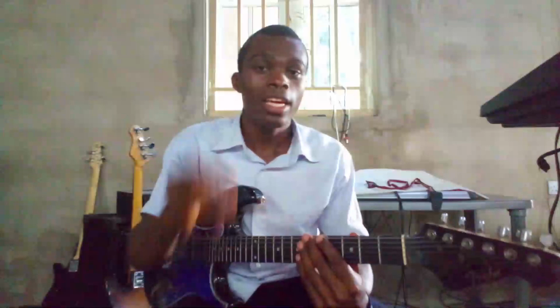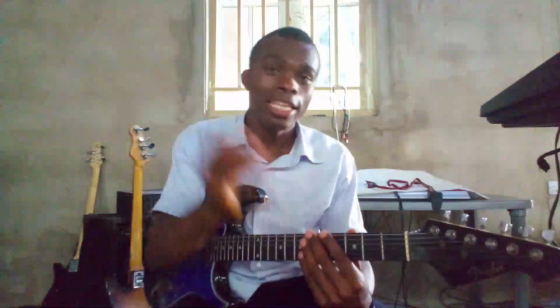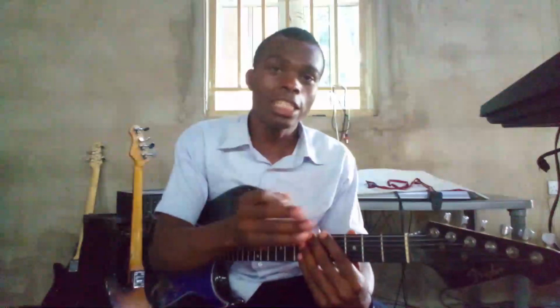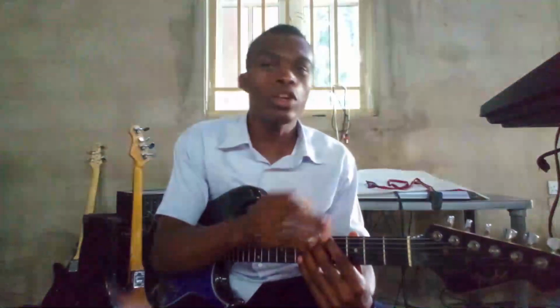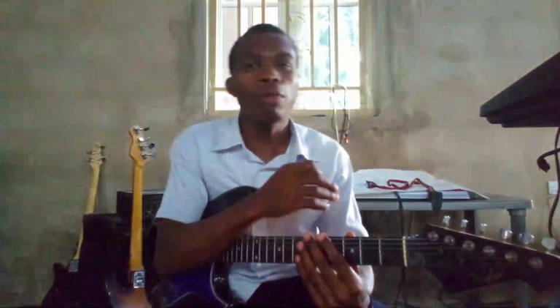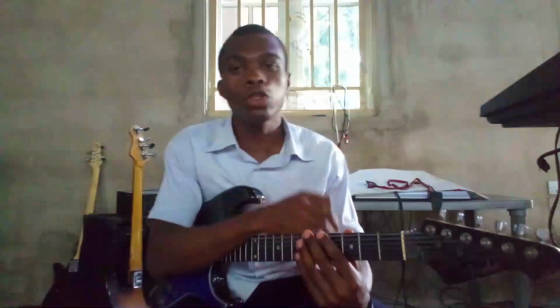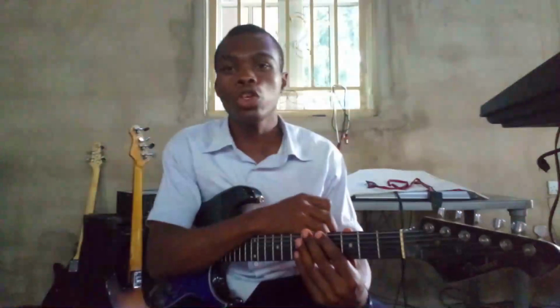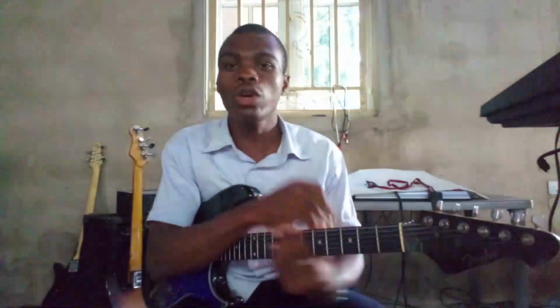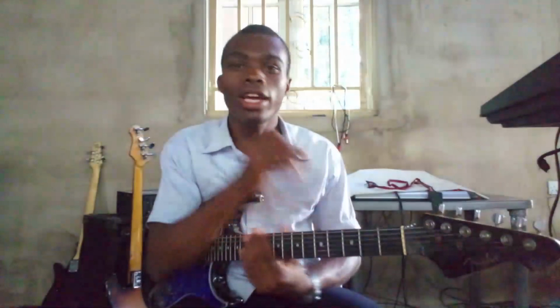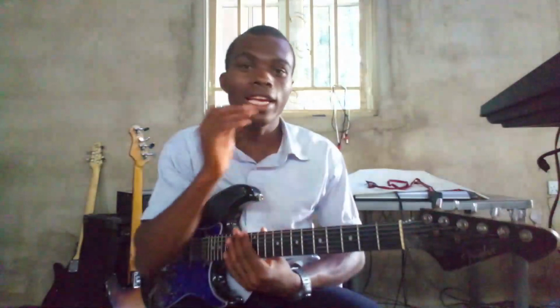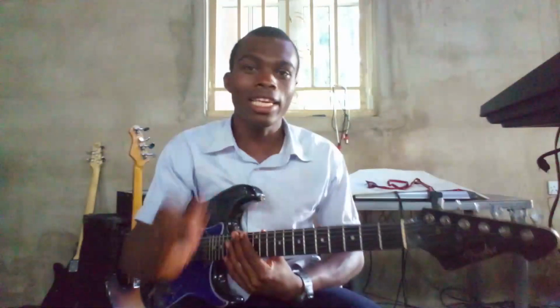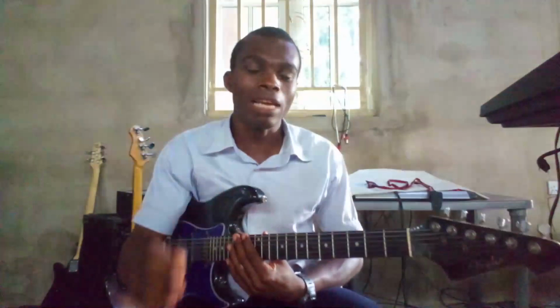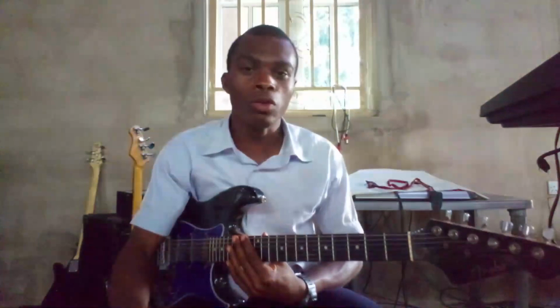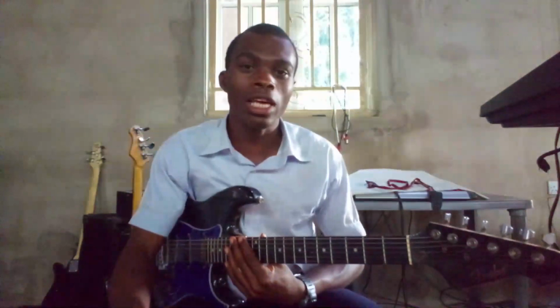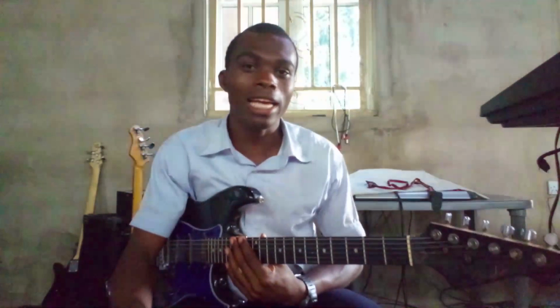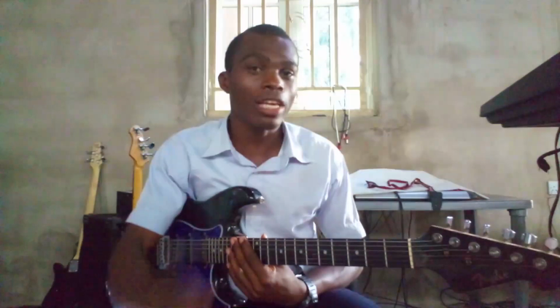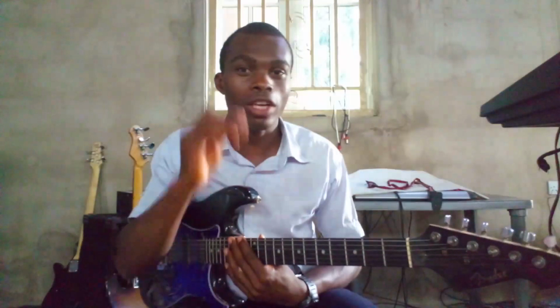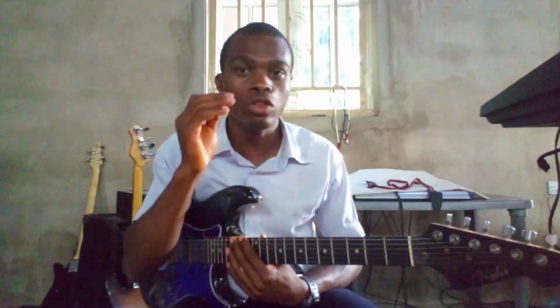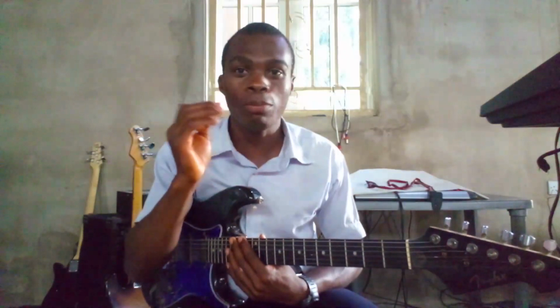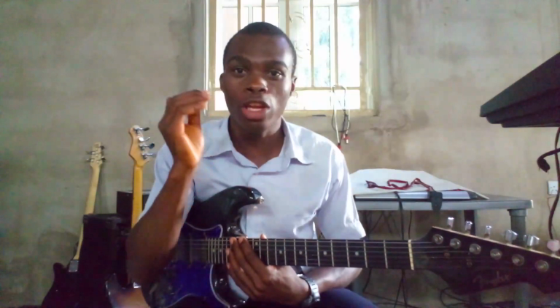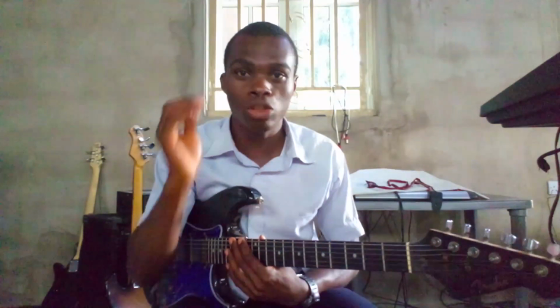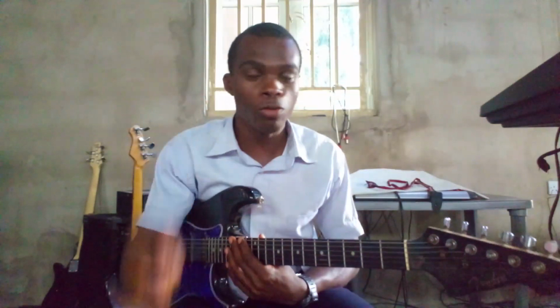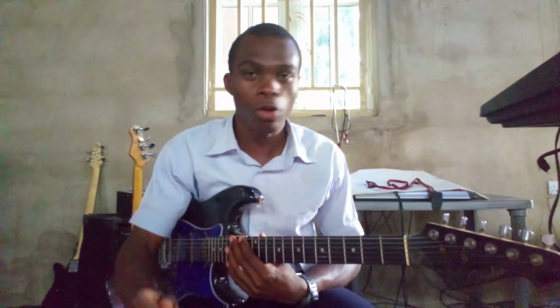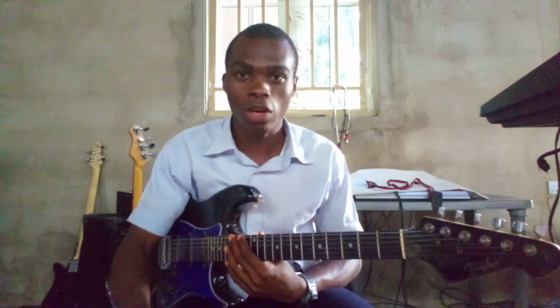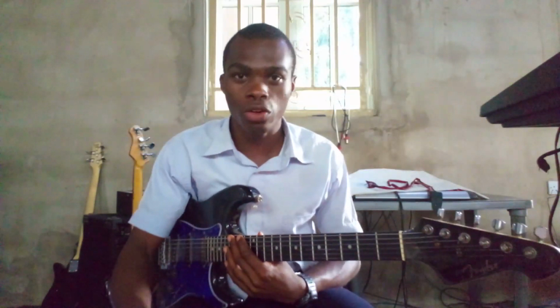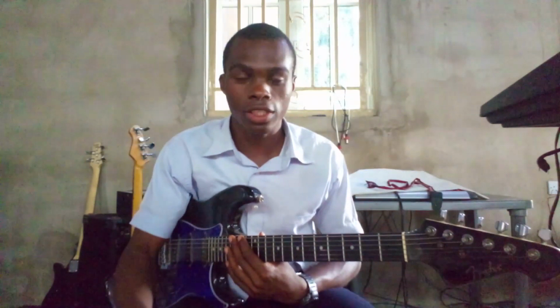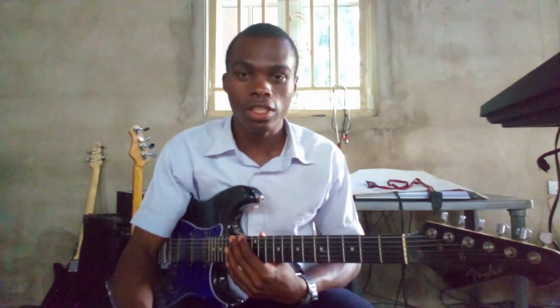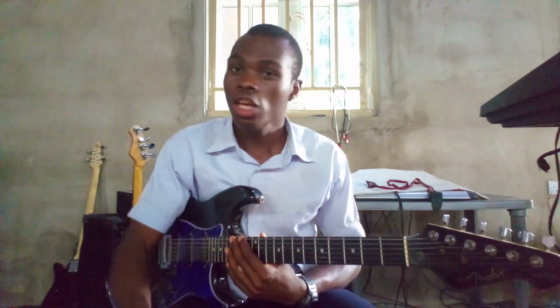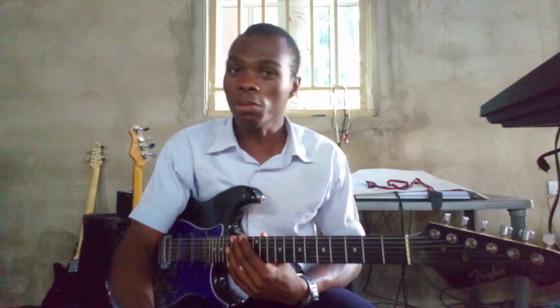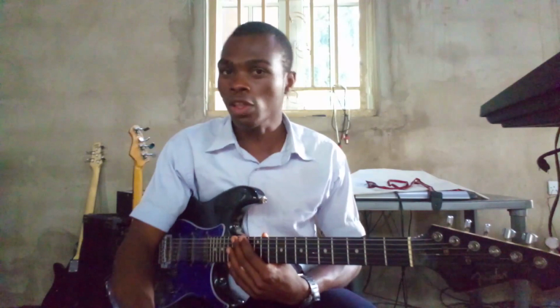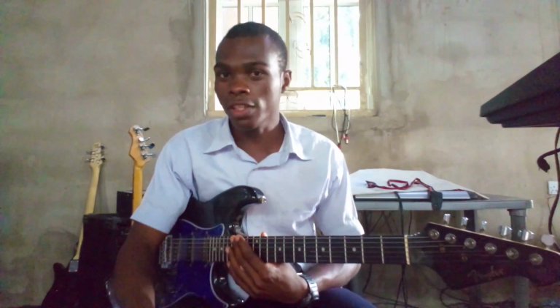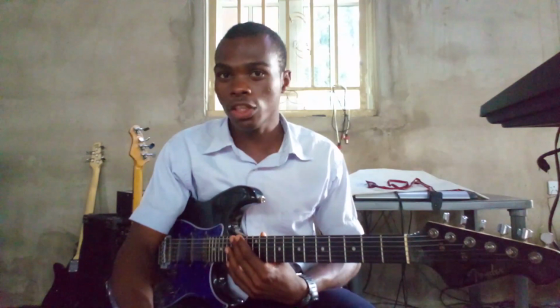In this video, I'll be showing you a lead guitar makossa line that you can use in playing to morph your makossa choros — something of this nature.